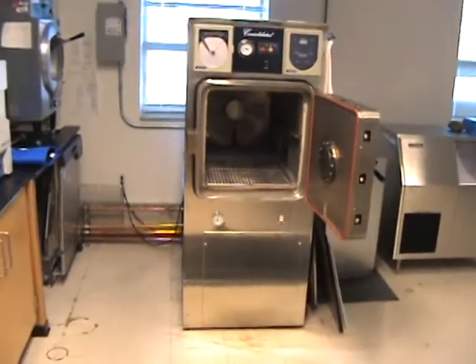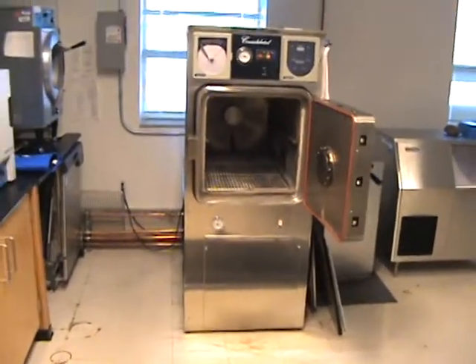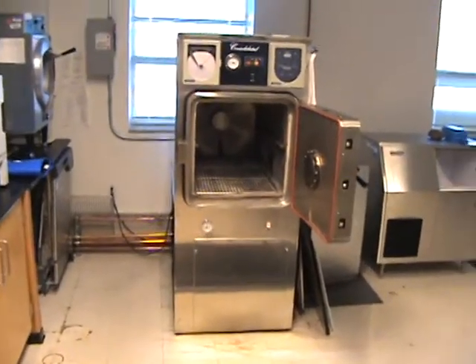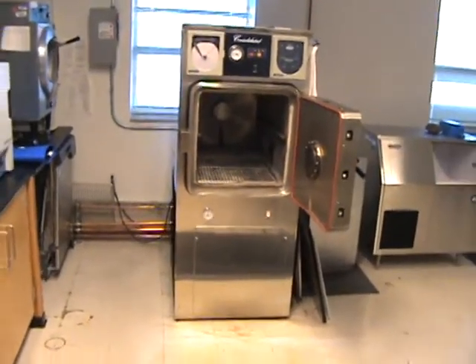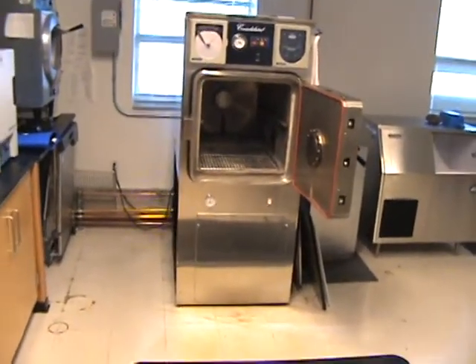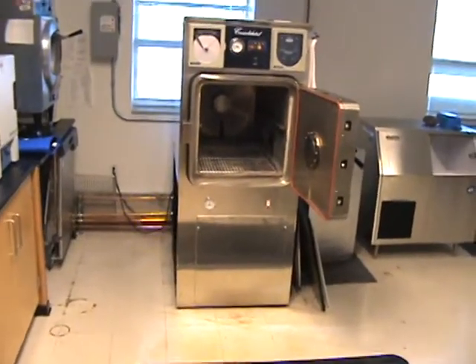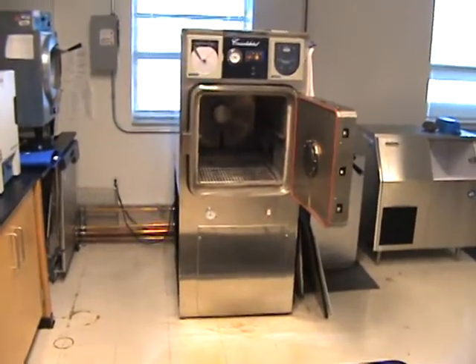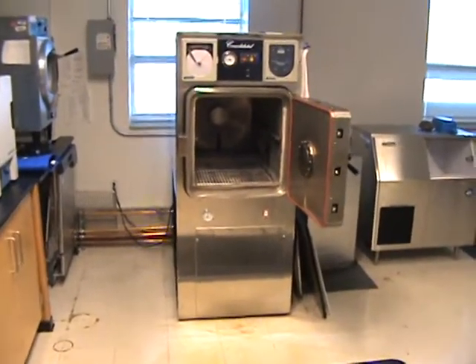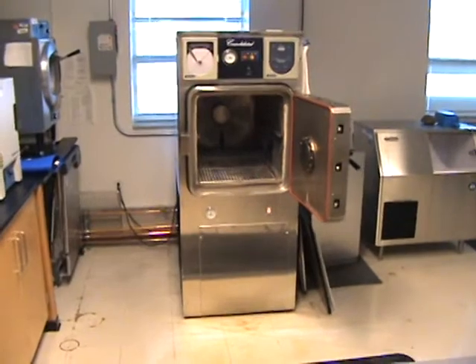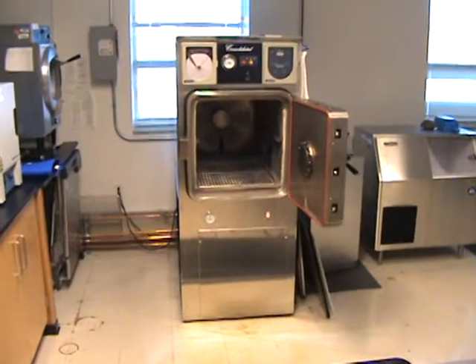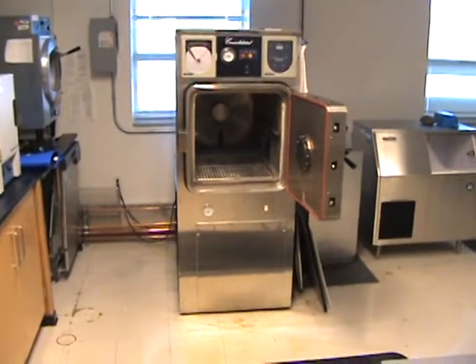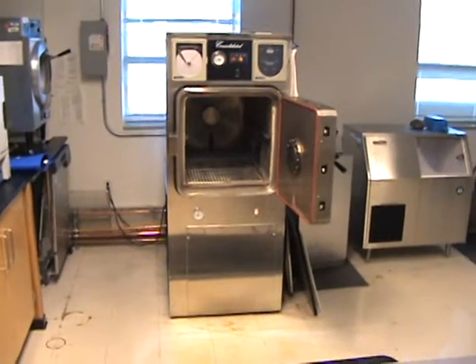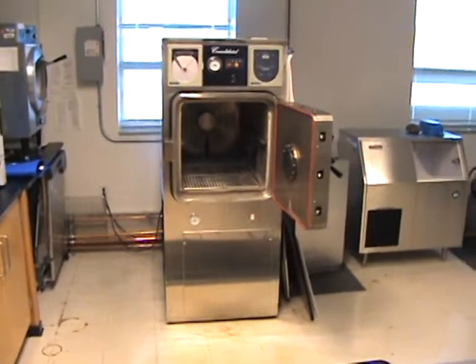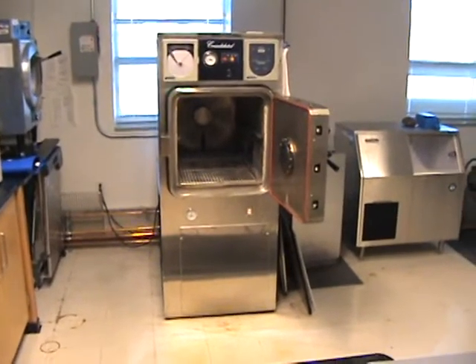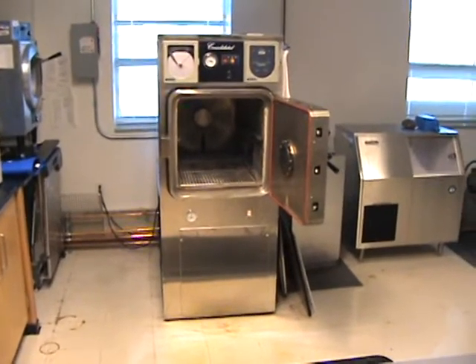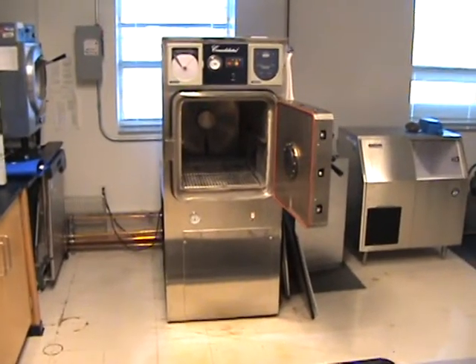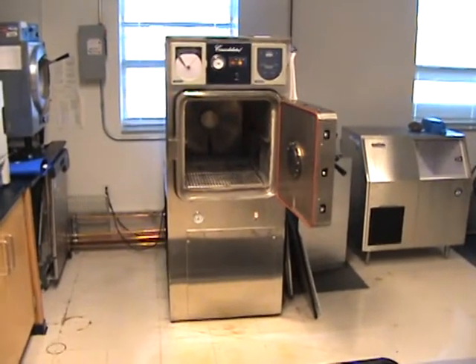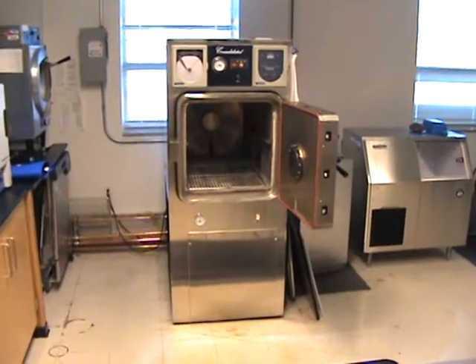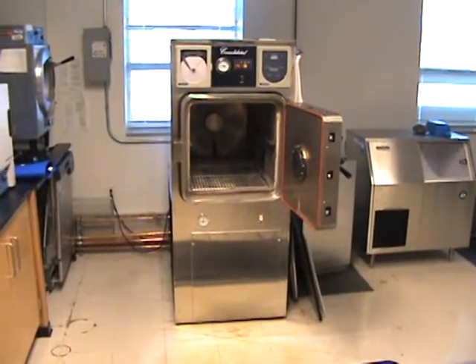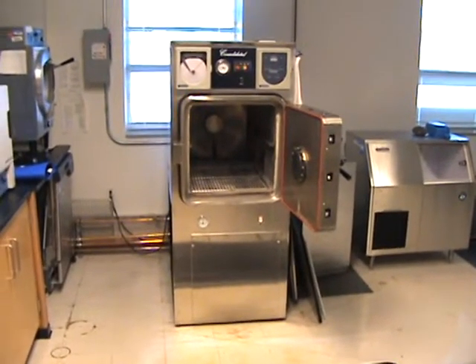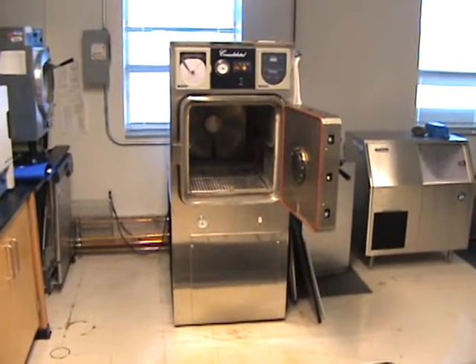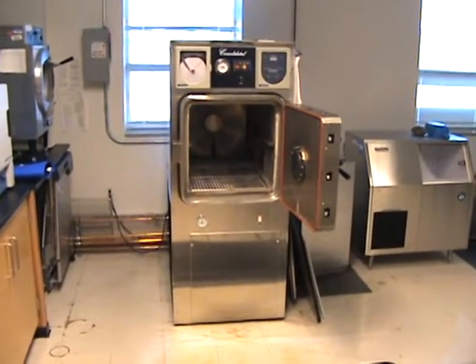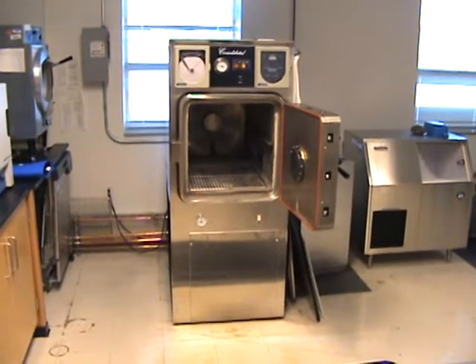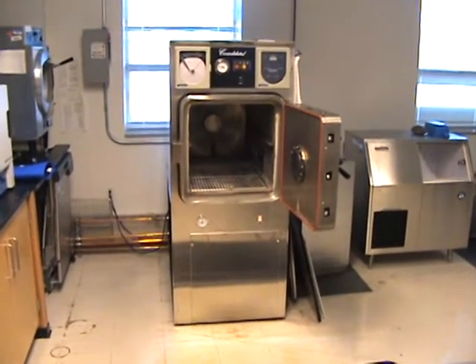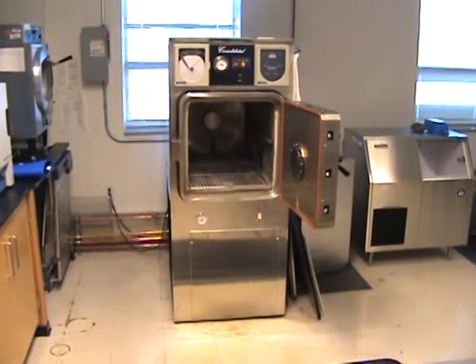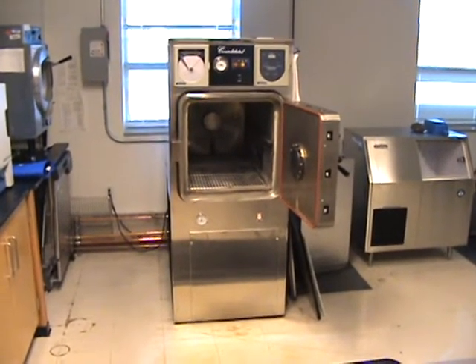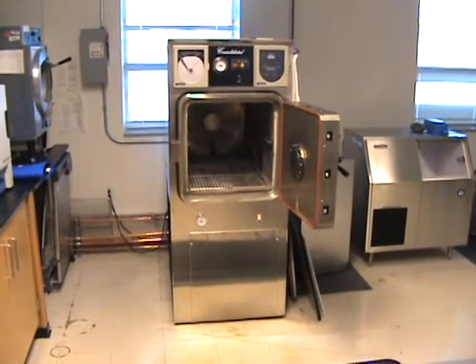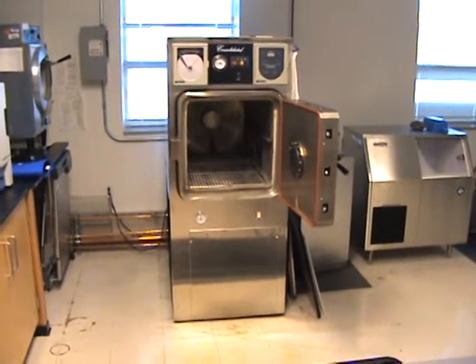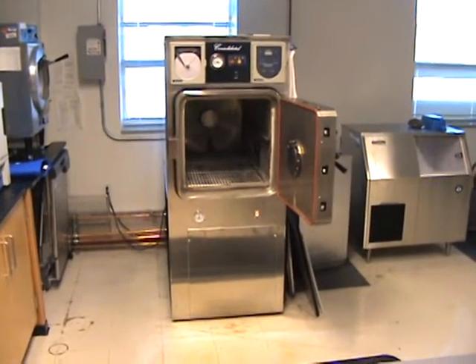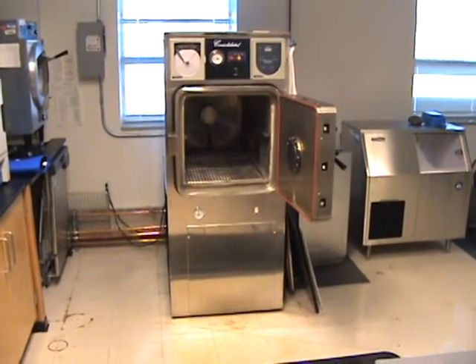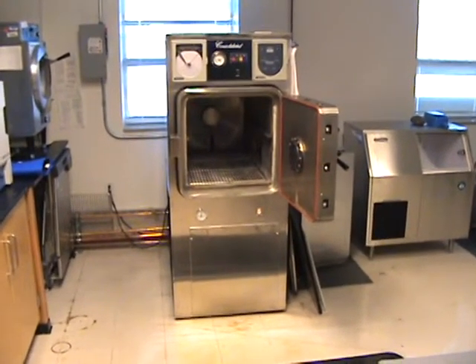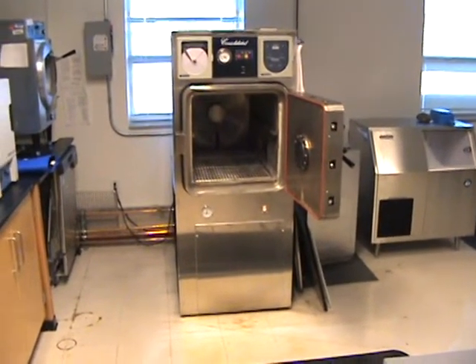Because instead of being a student in a lab, now they're a company out there actually trying to survive.